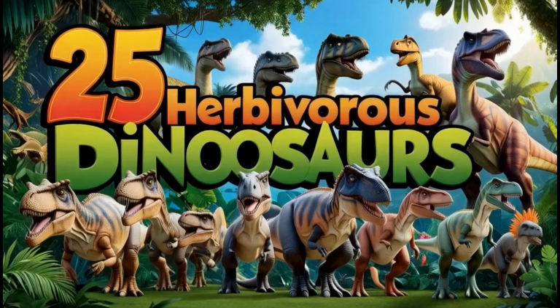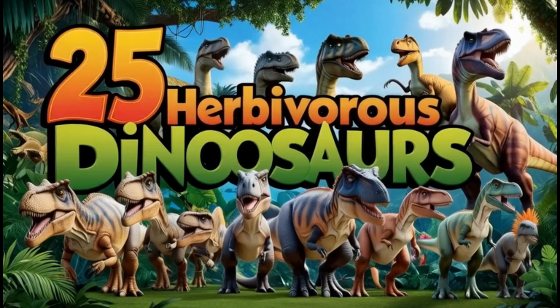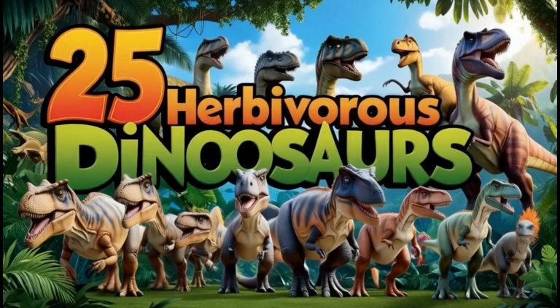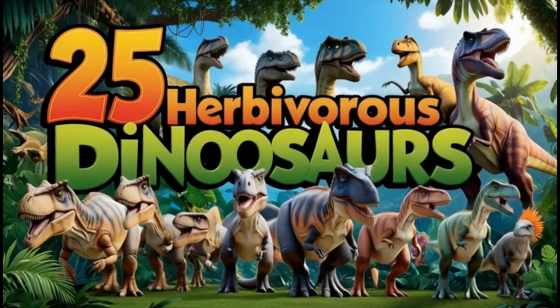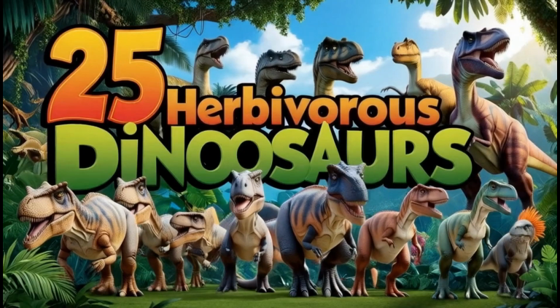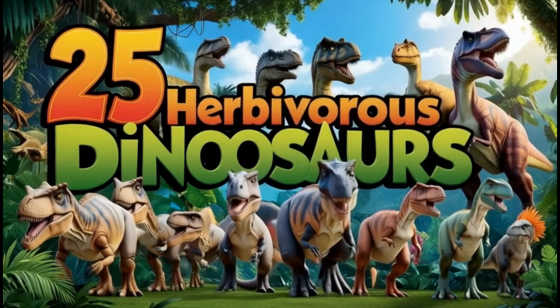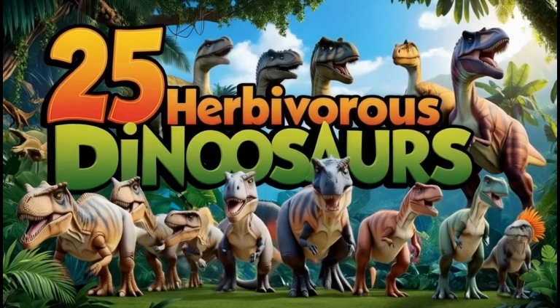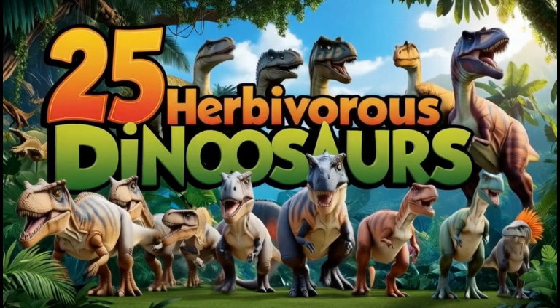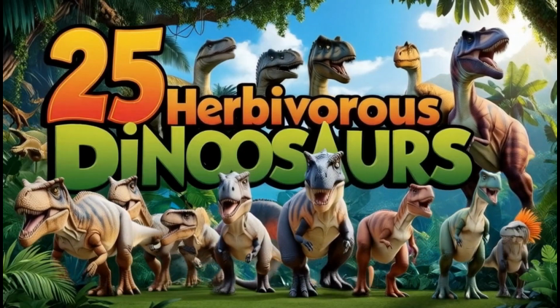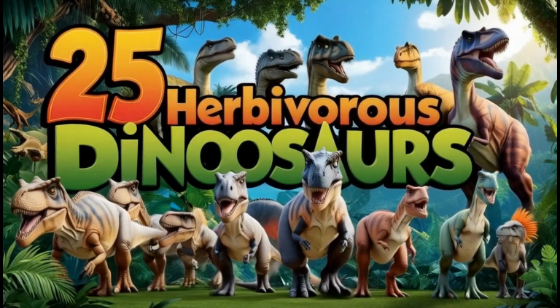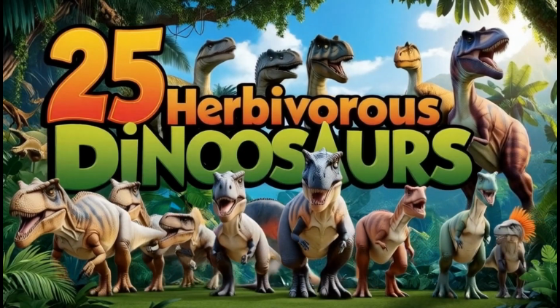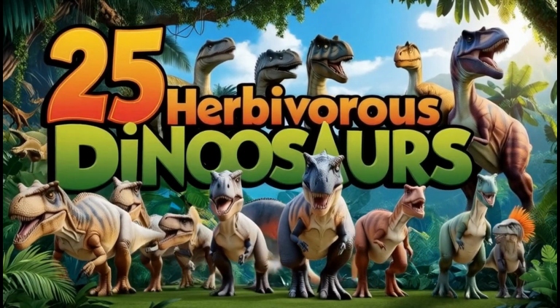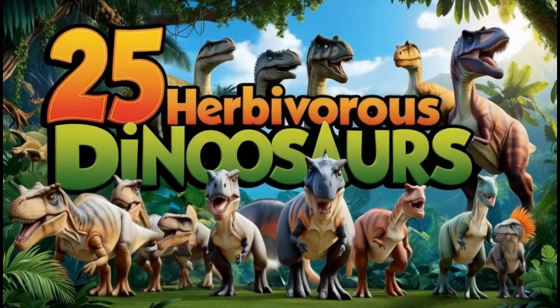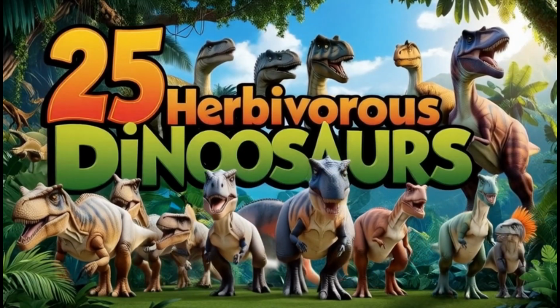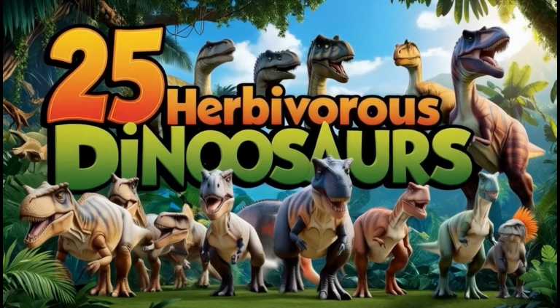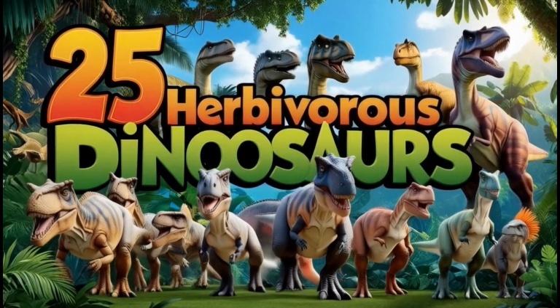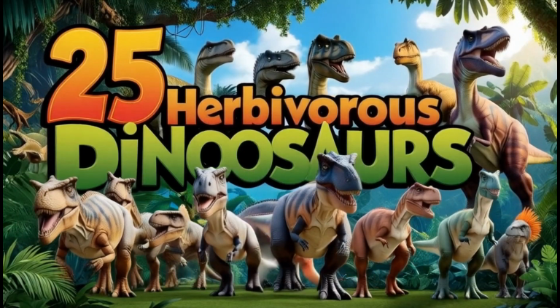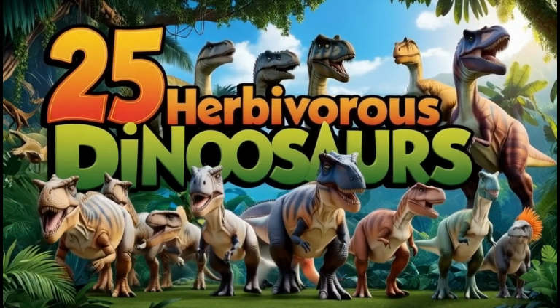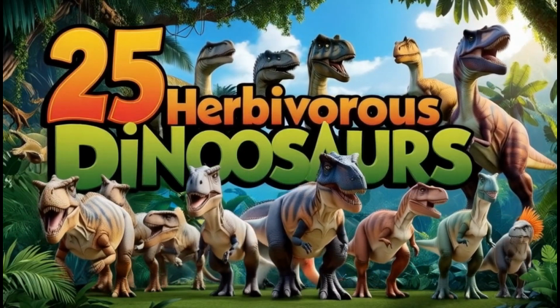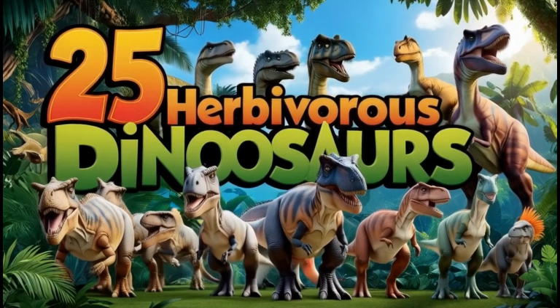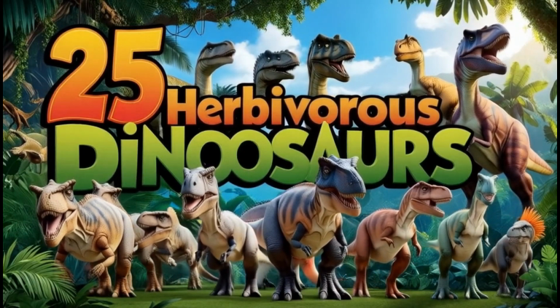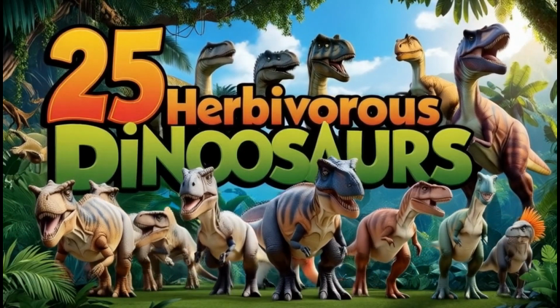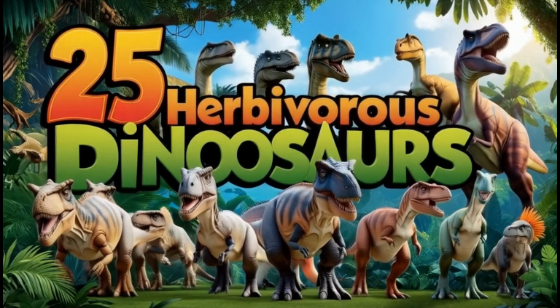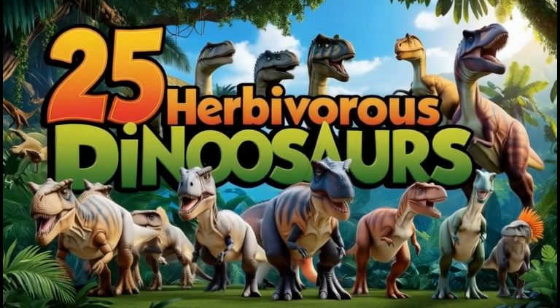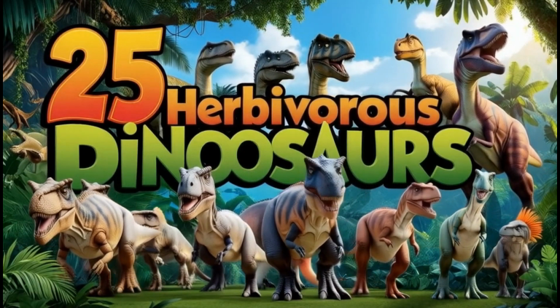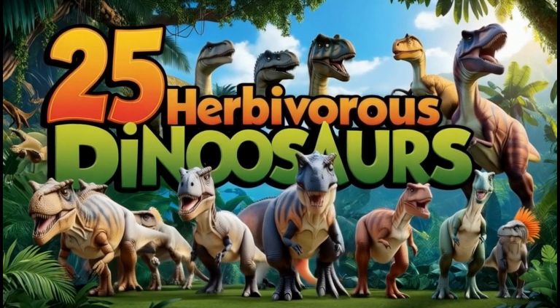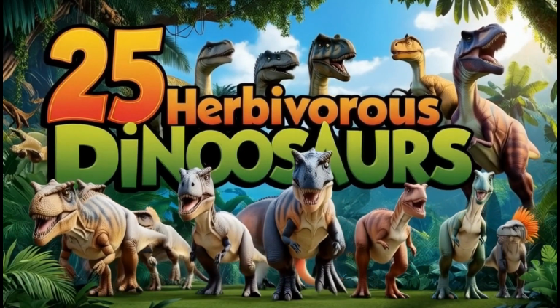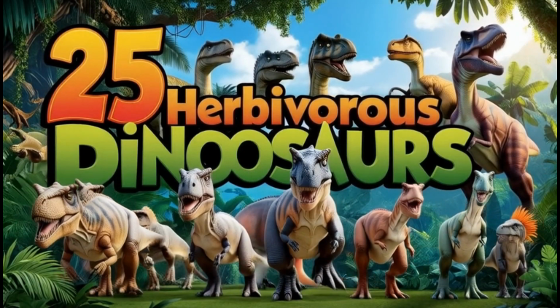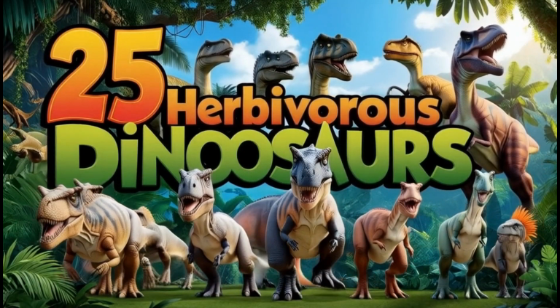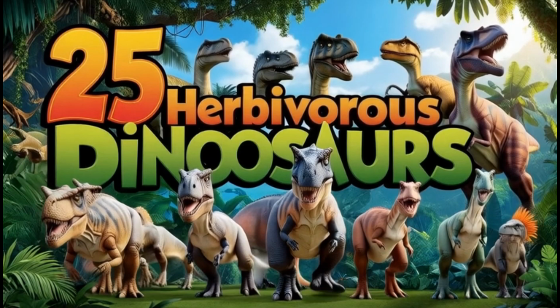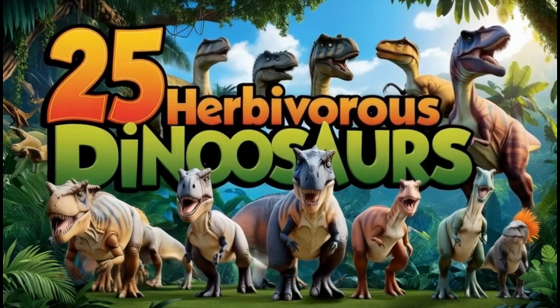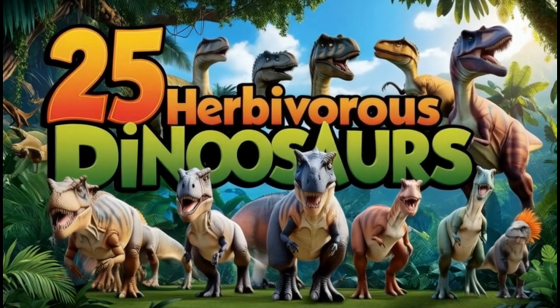Here are 25 types of plant-eating dinosaurs, presented in a fun and informative way for kids to learn.